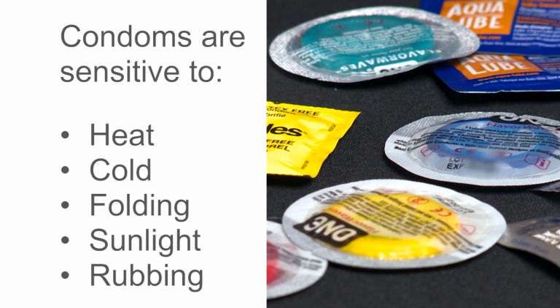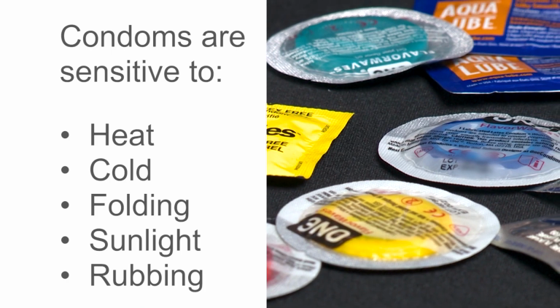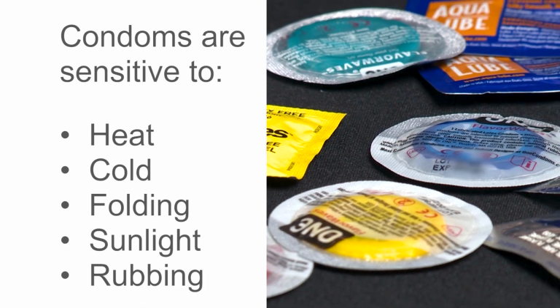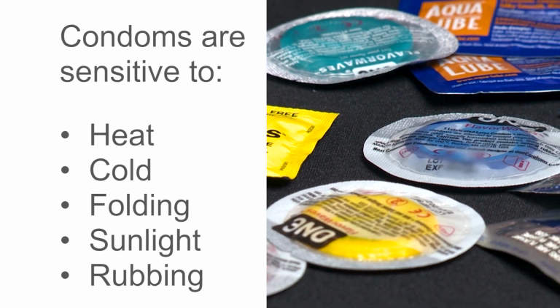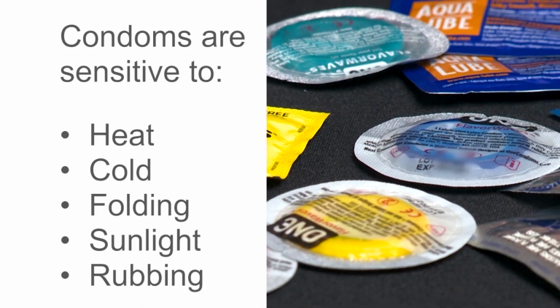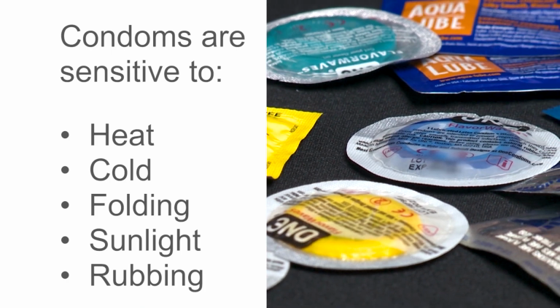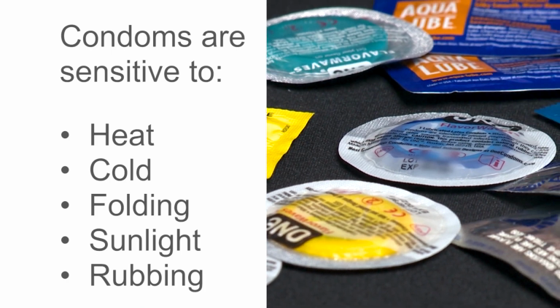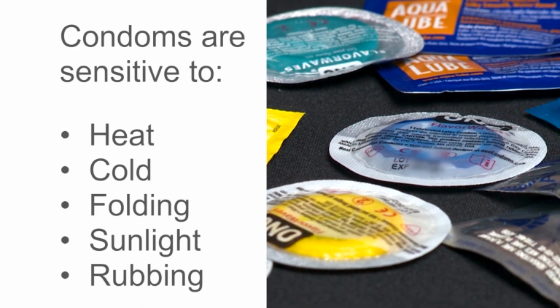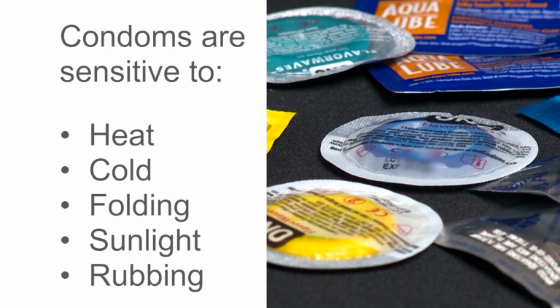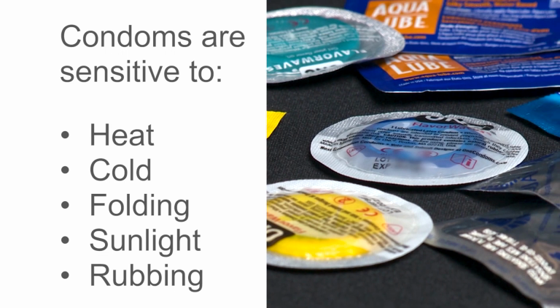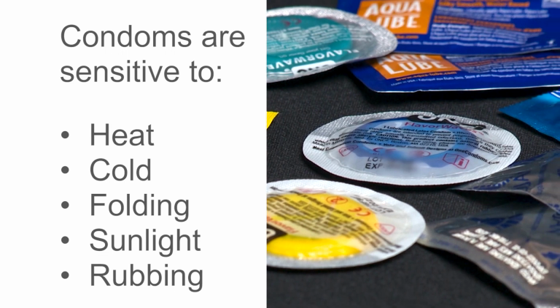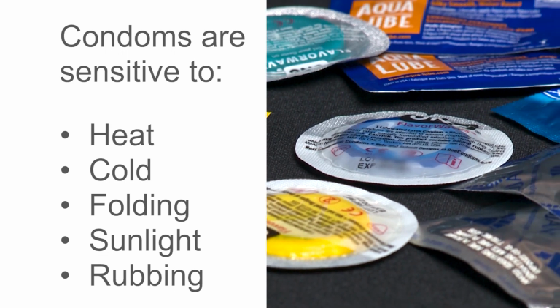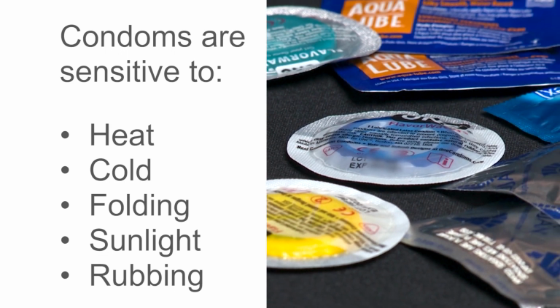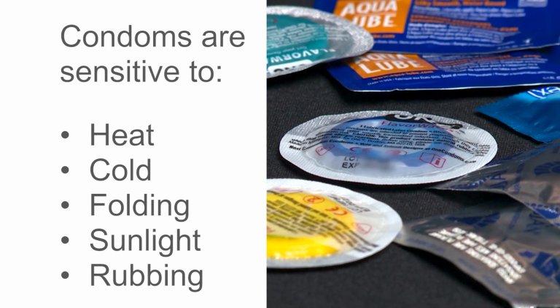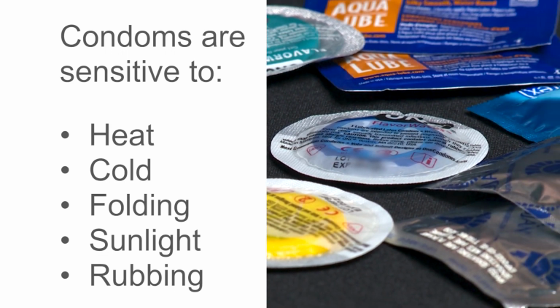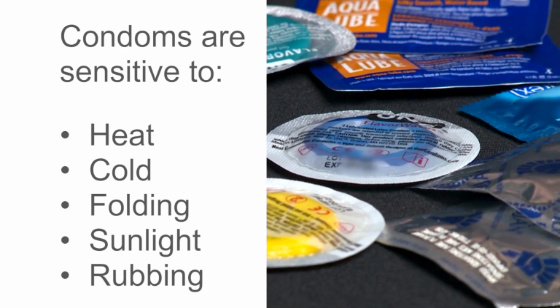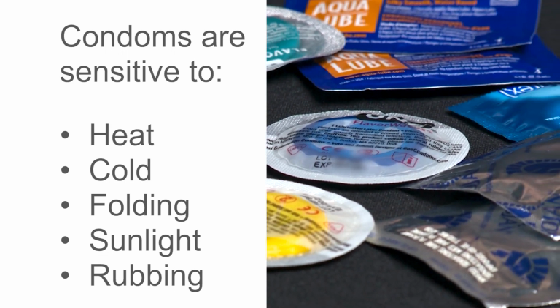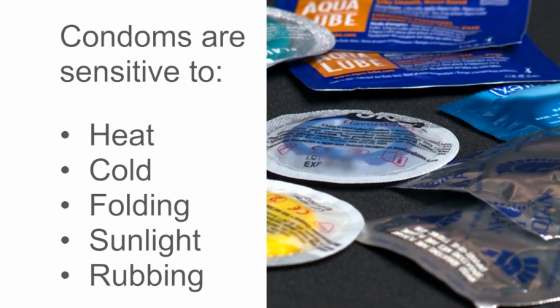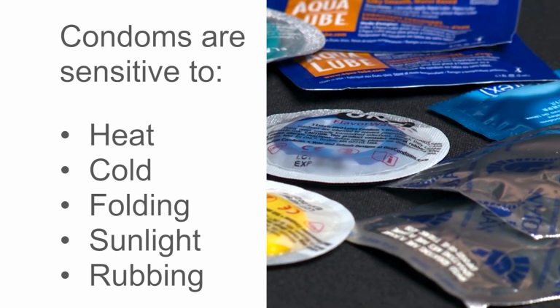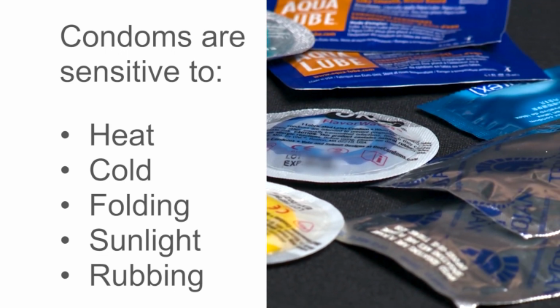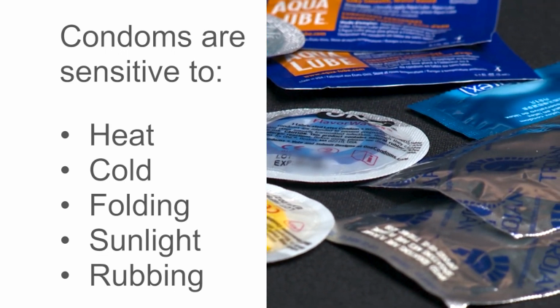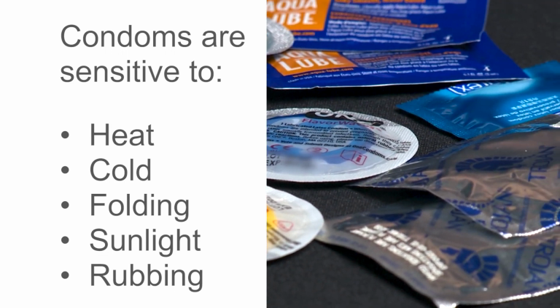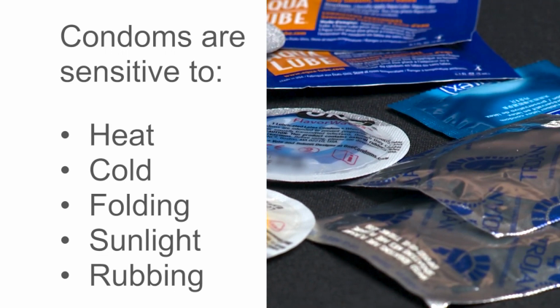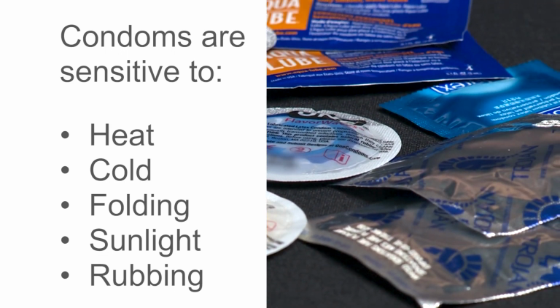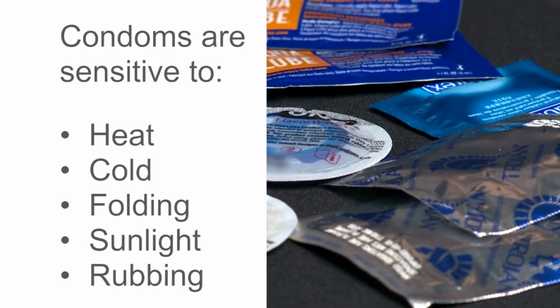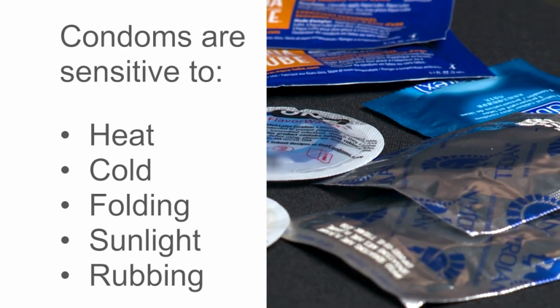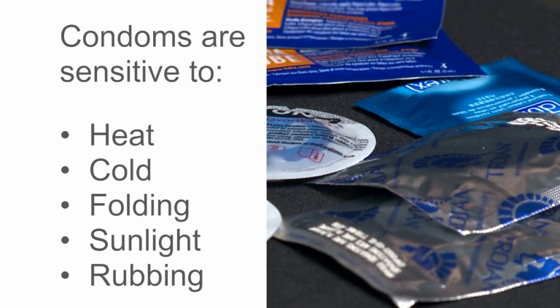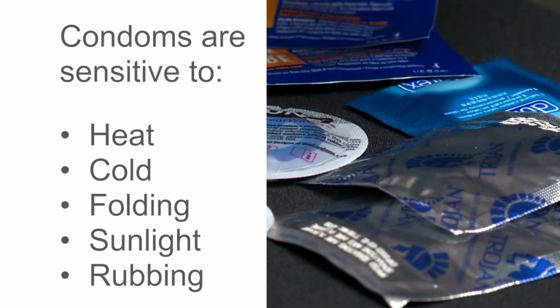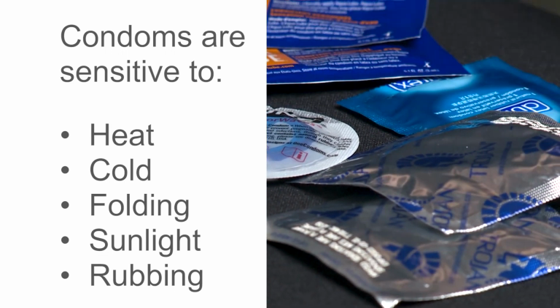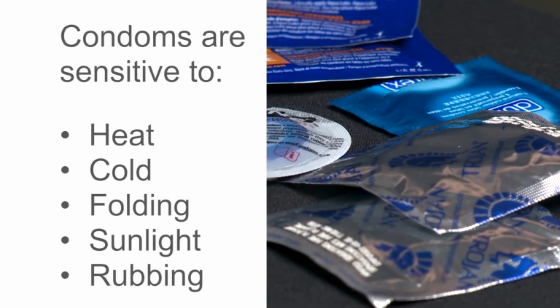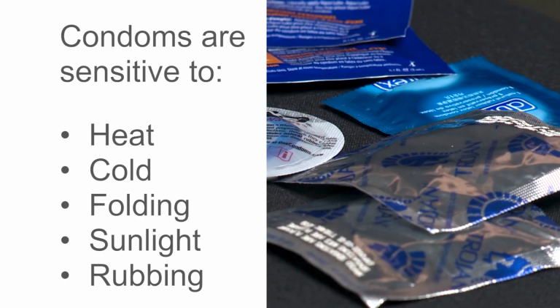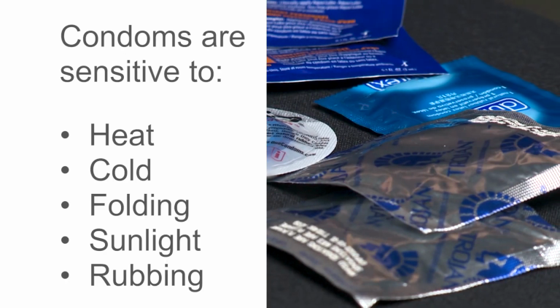Now is a good time for a reminder. Condoms need careful storage. They are sensitive to heat, cold, folding, sunlight, and rubbing.